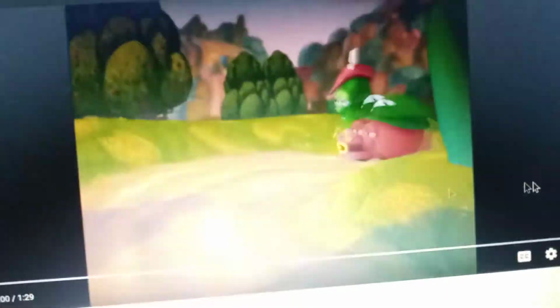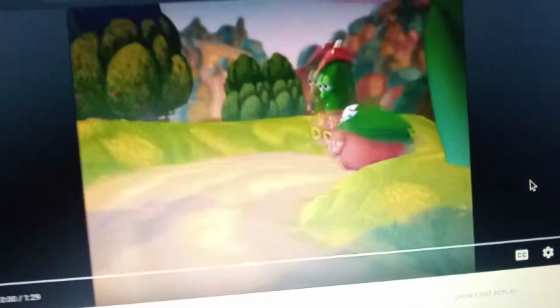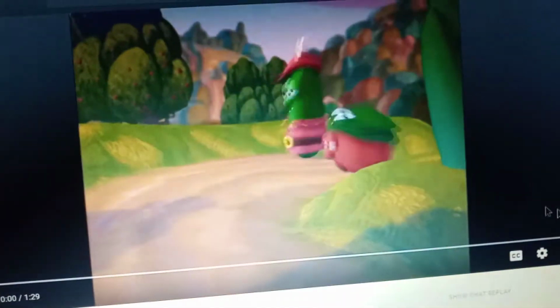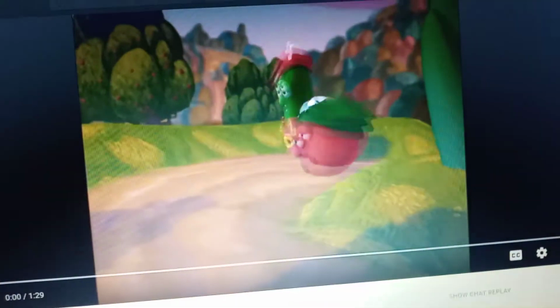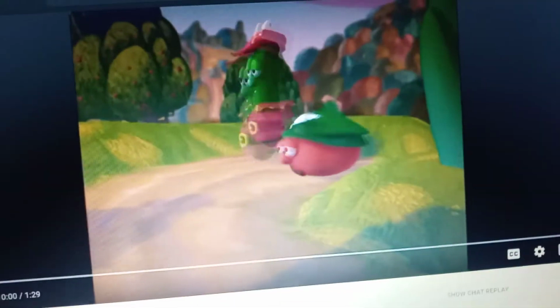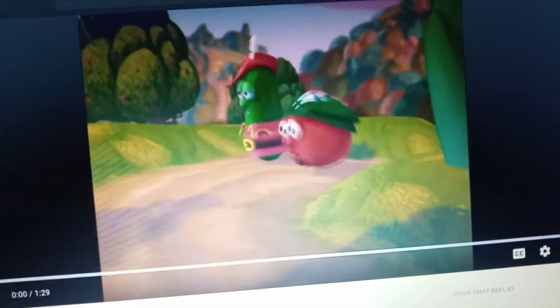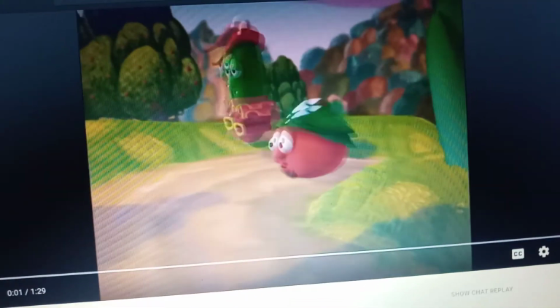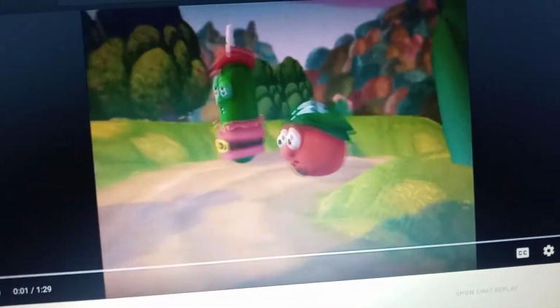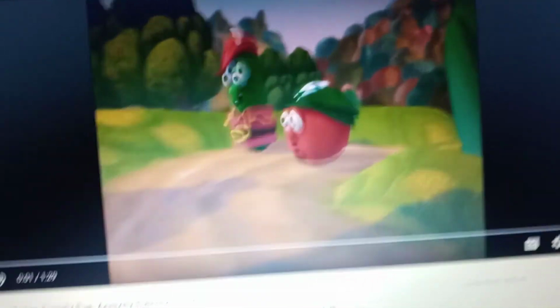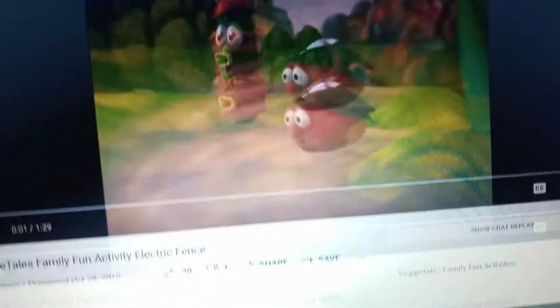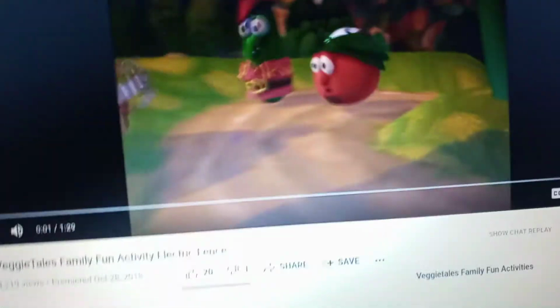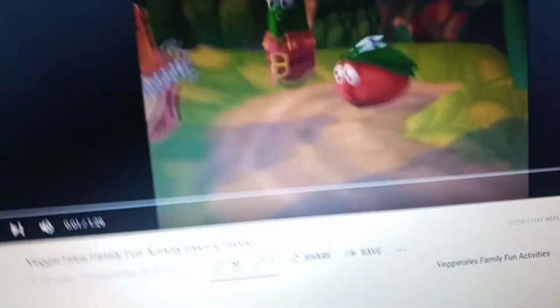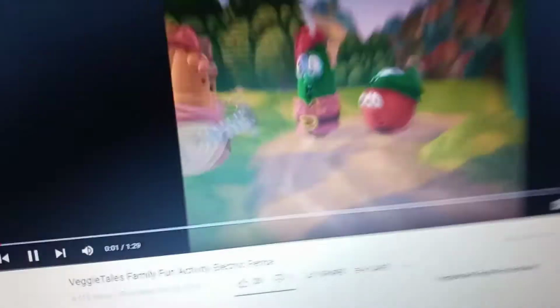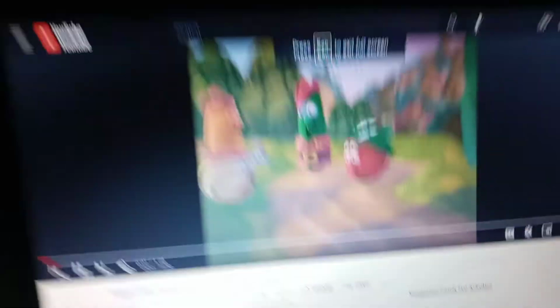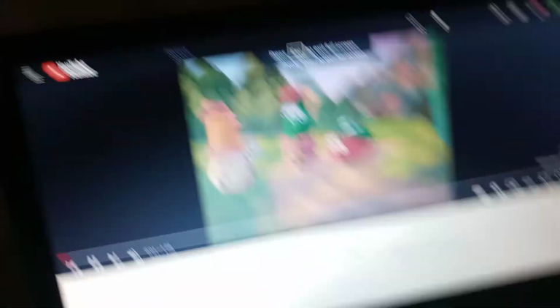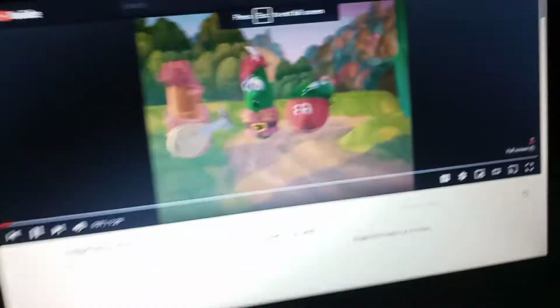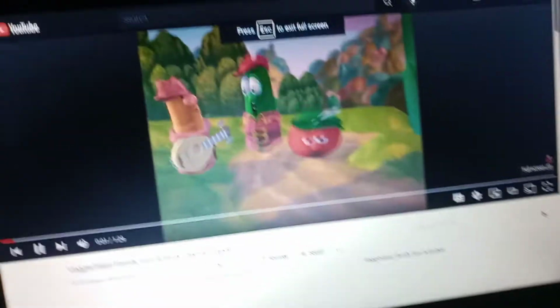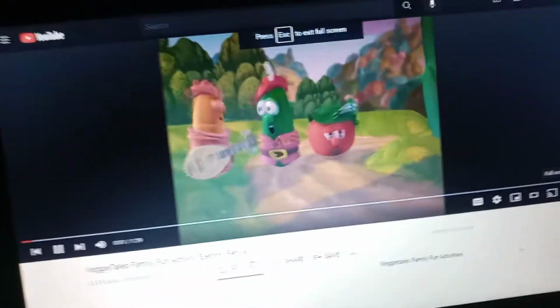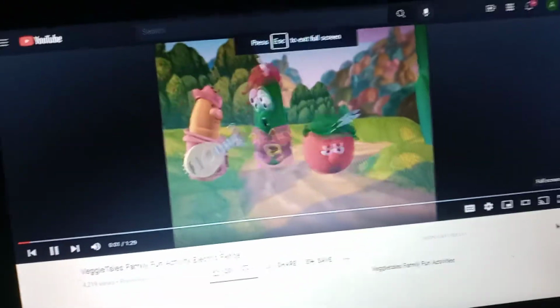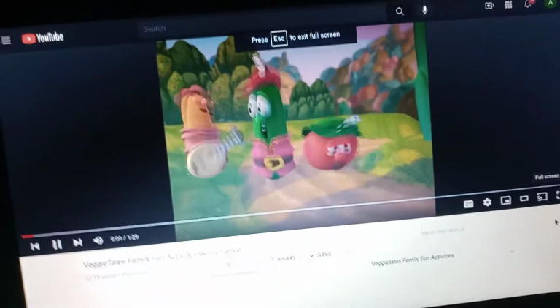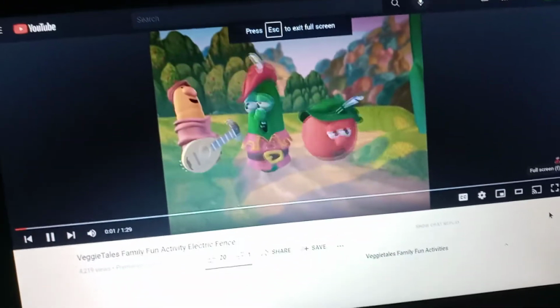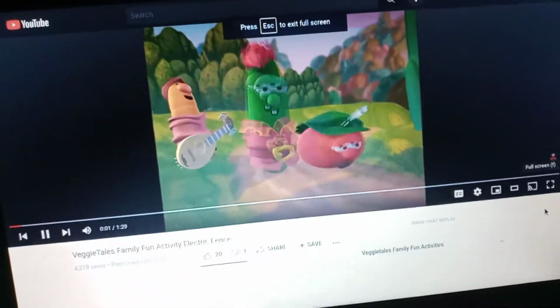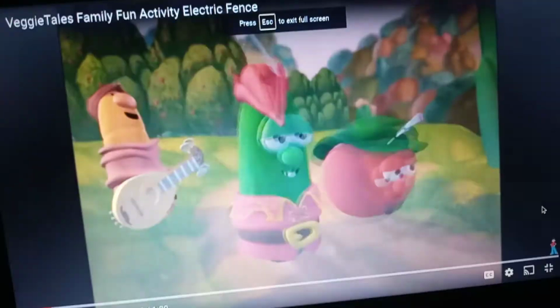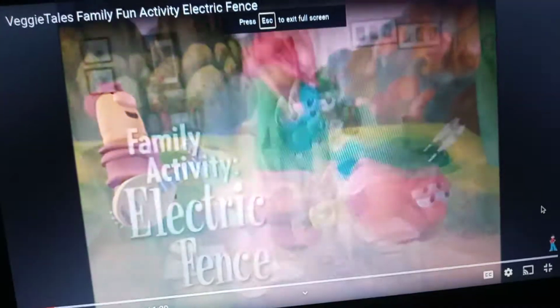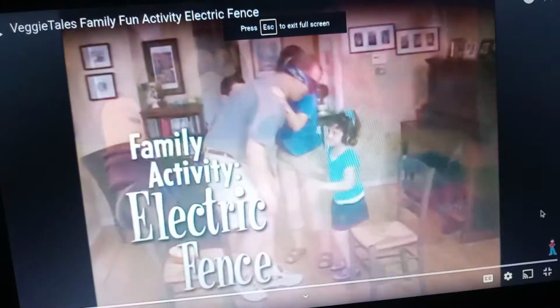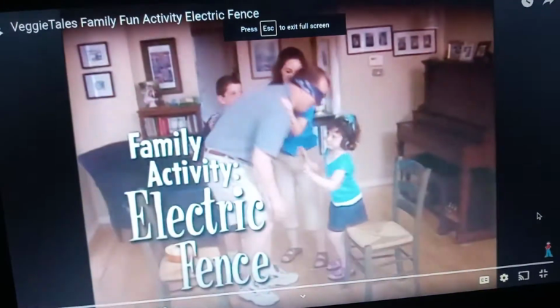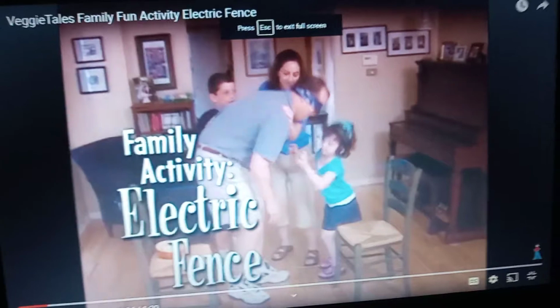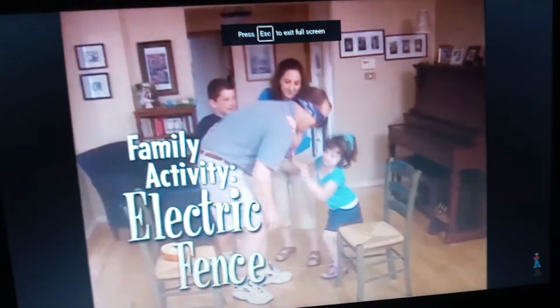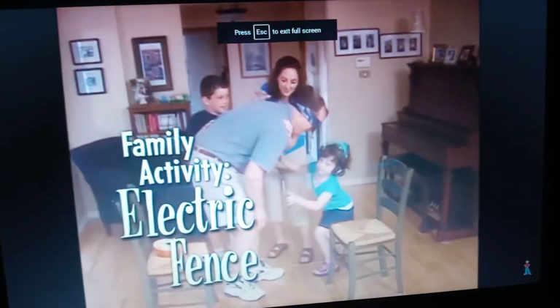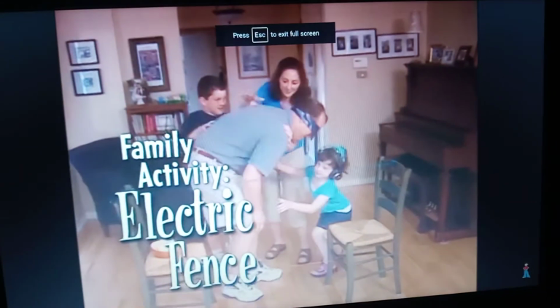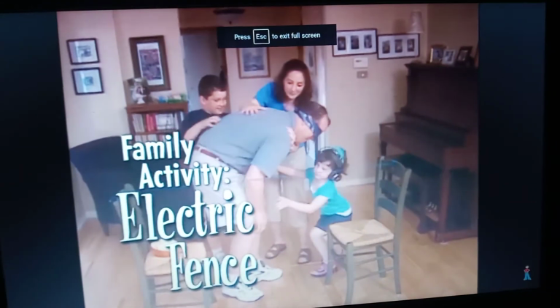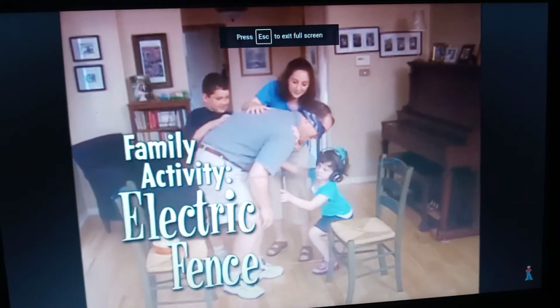Hi there, Larry here. I got a fun activity for your family. It's called Electric Fence.